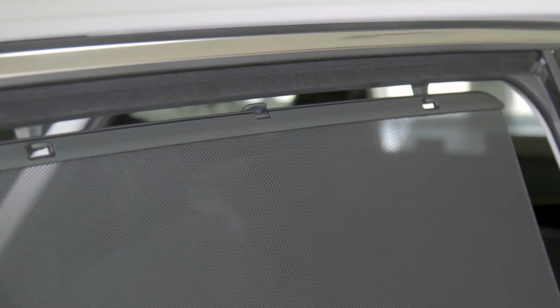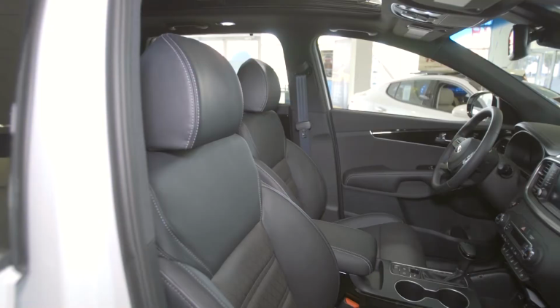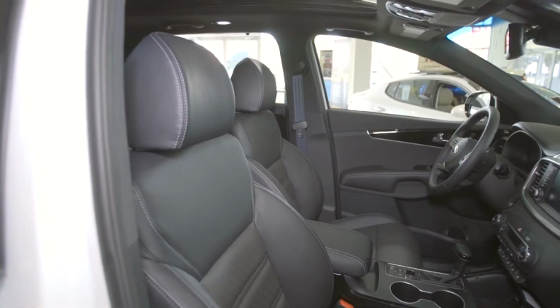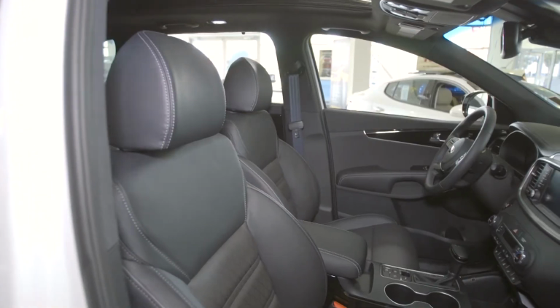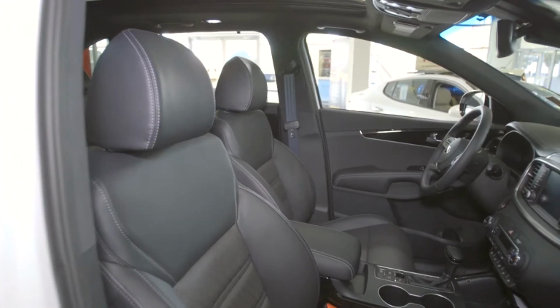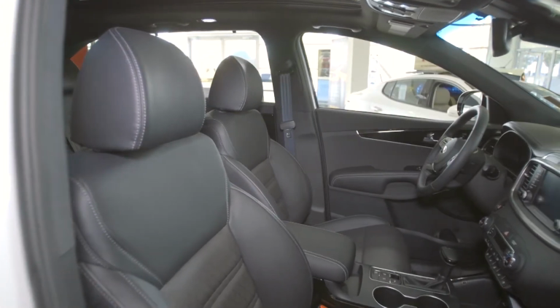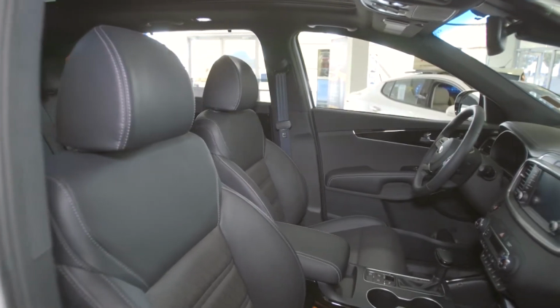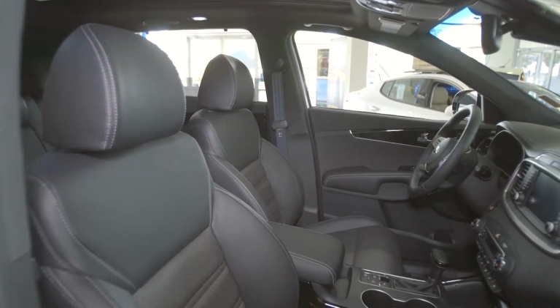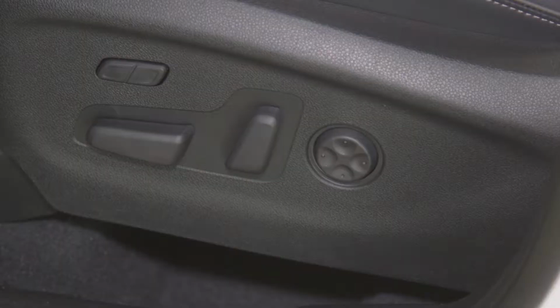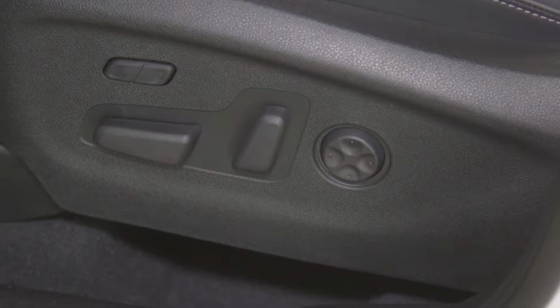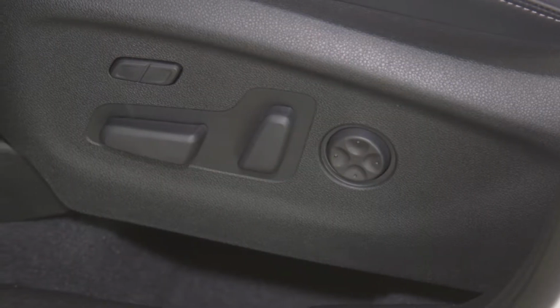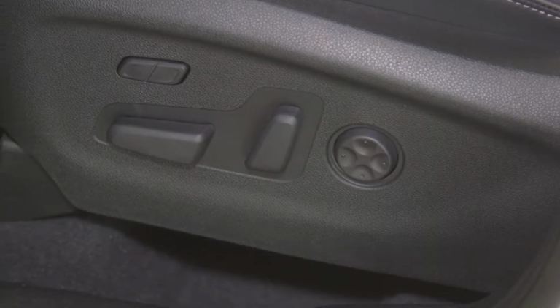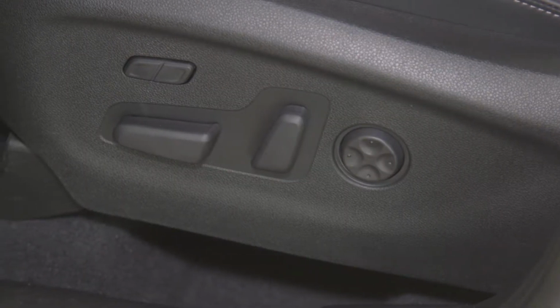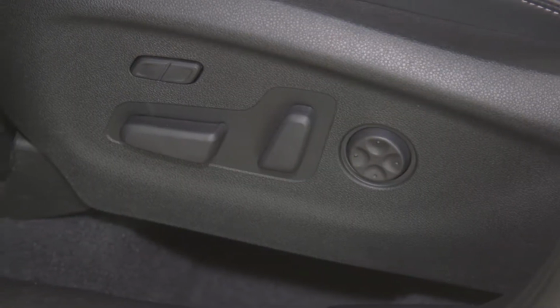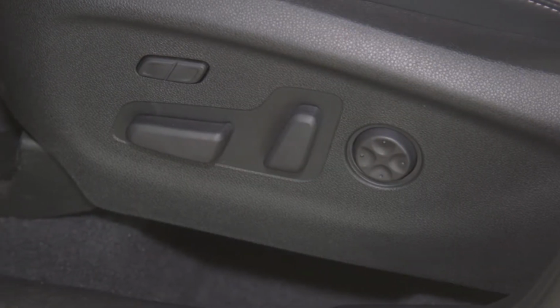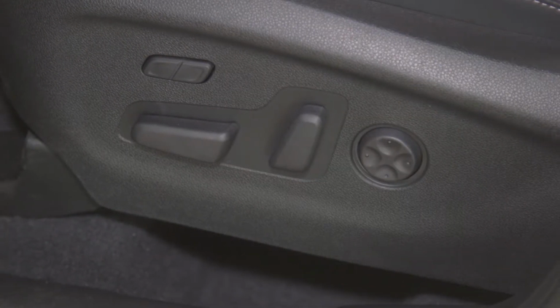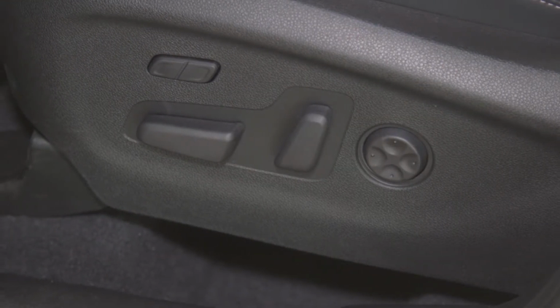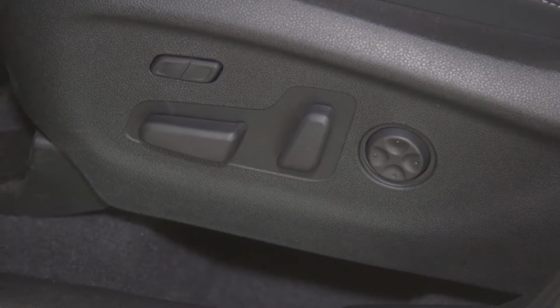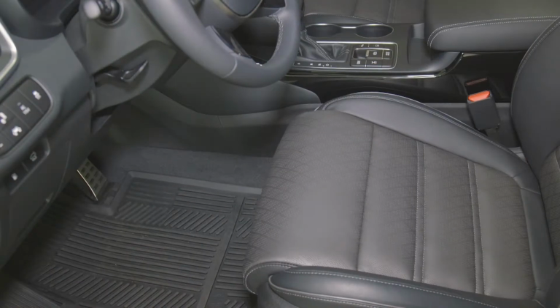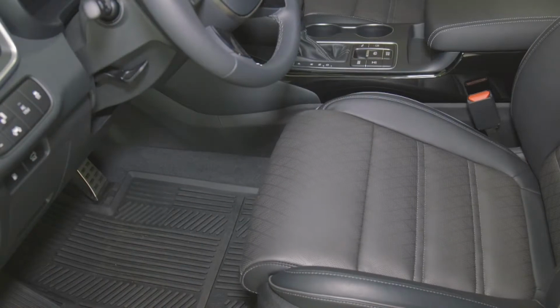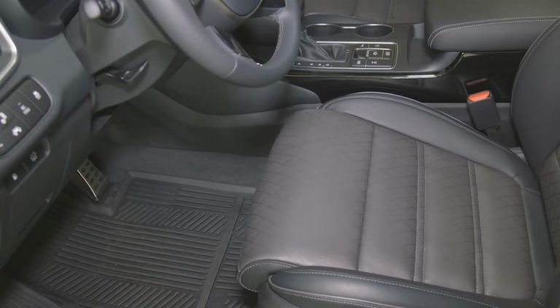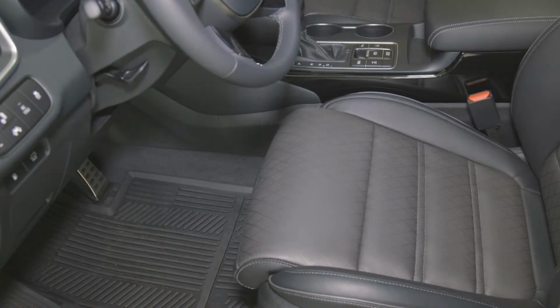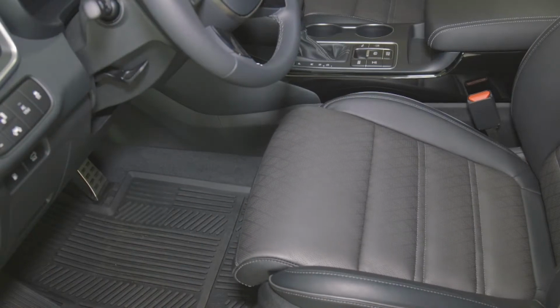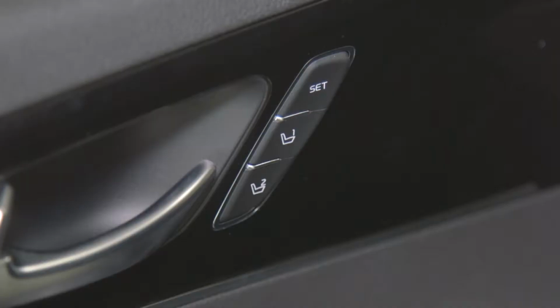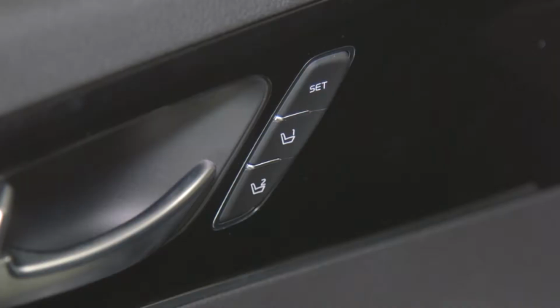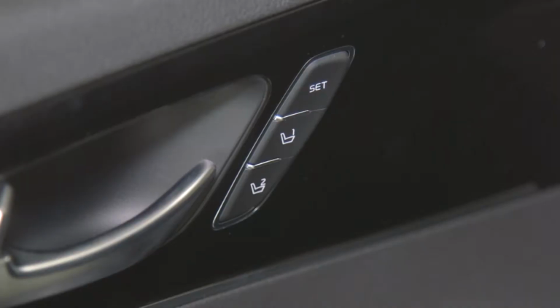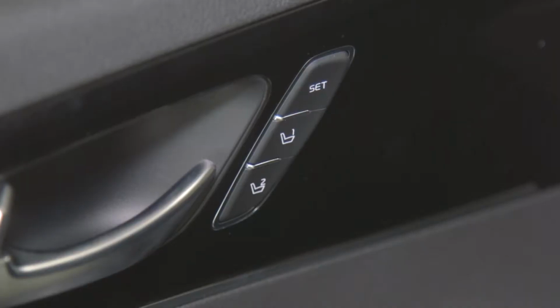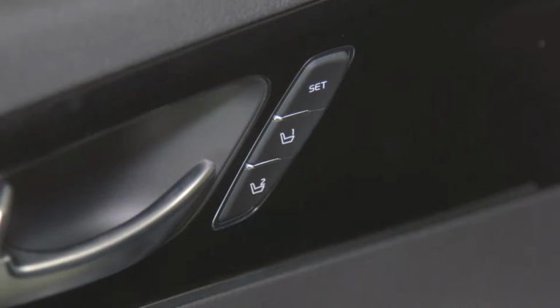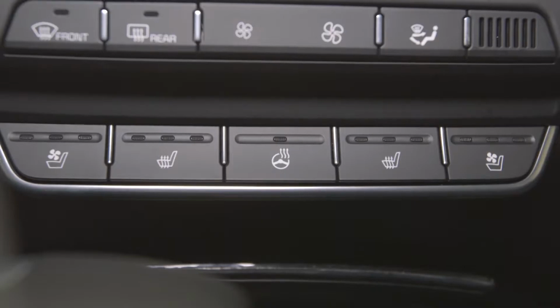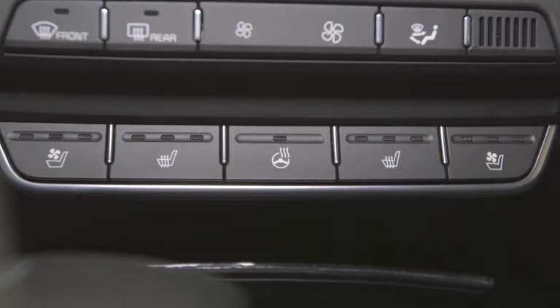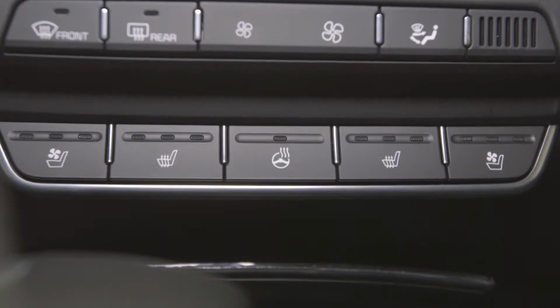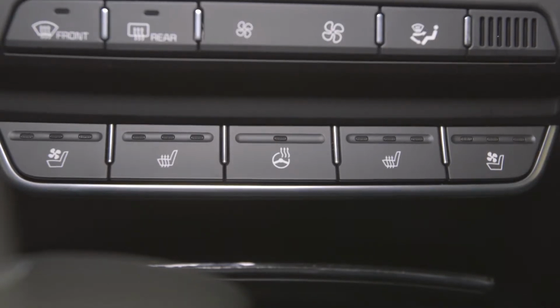The available driver's seat has a 12-way adjustable seat which includes additional leg support, memory seating, heating, and ventilating.